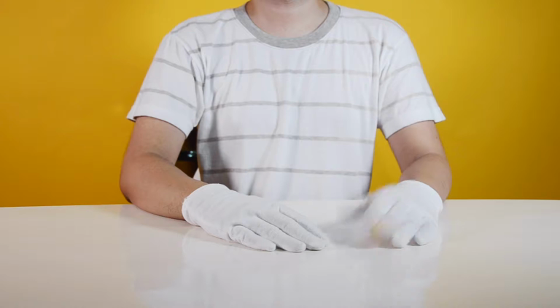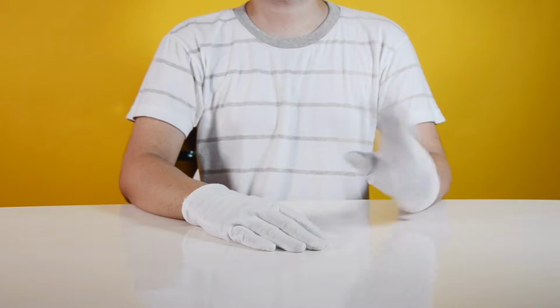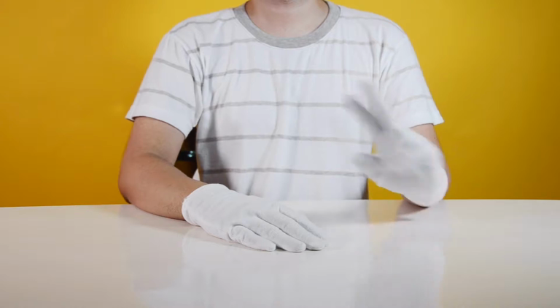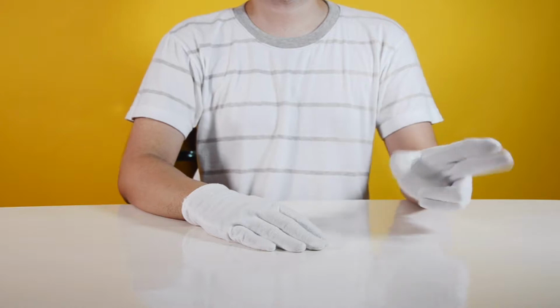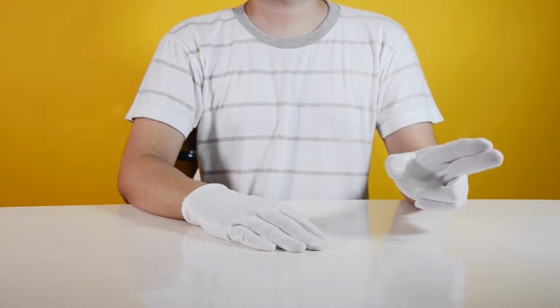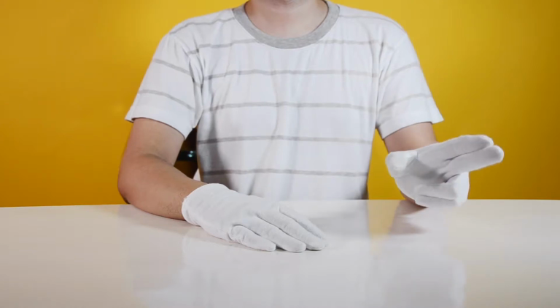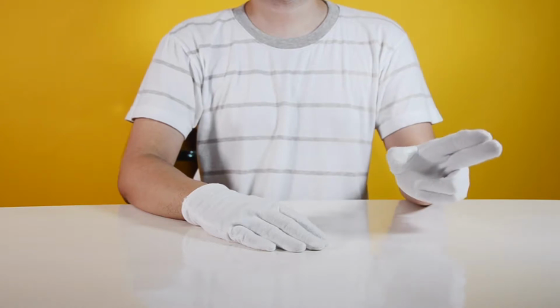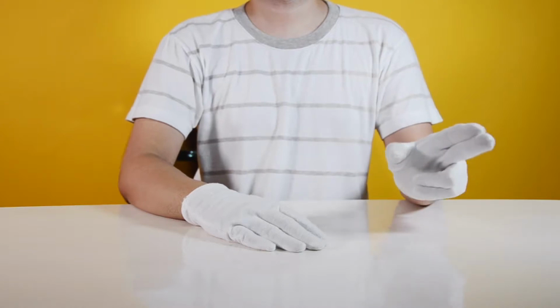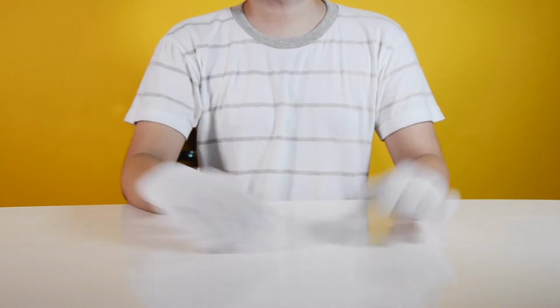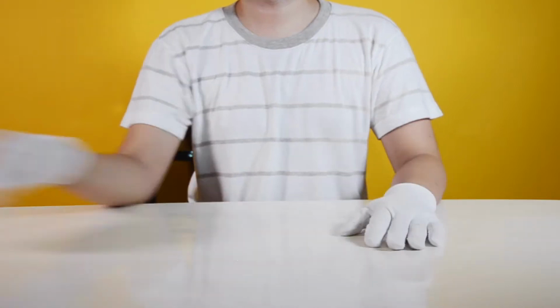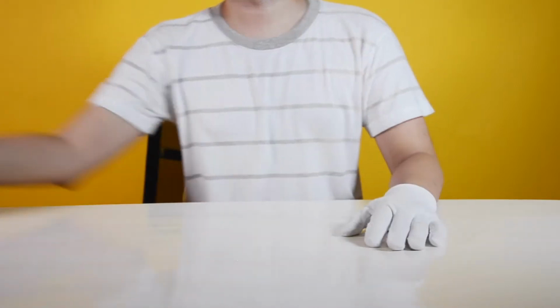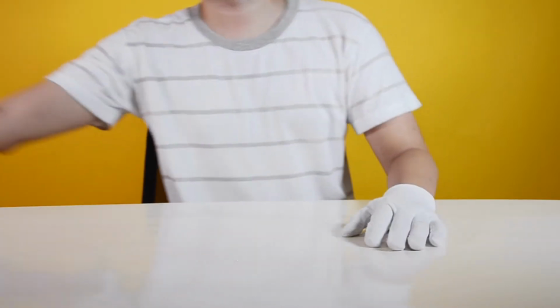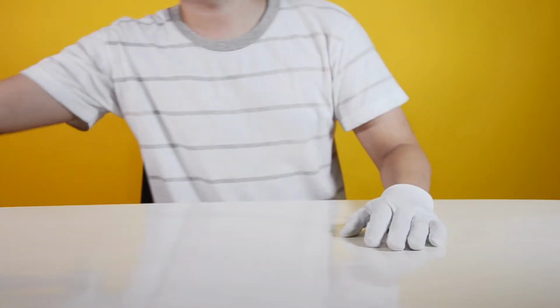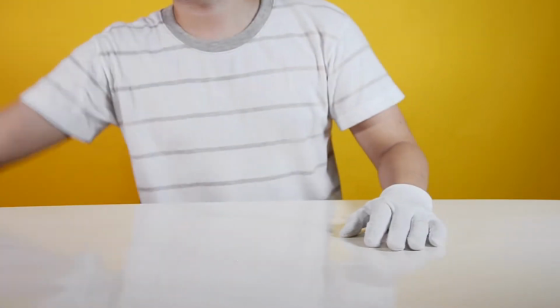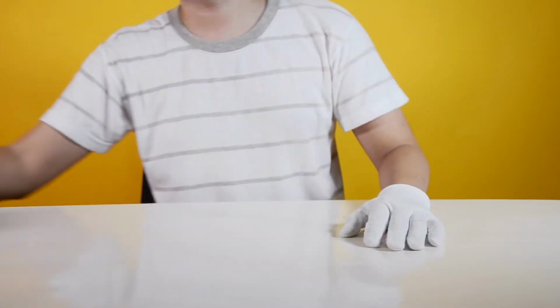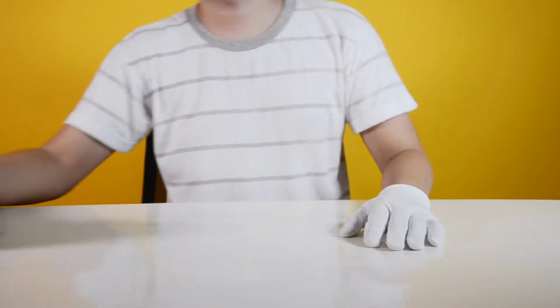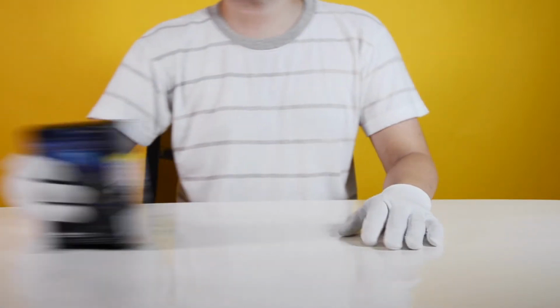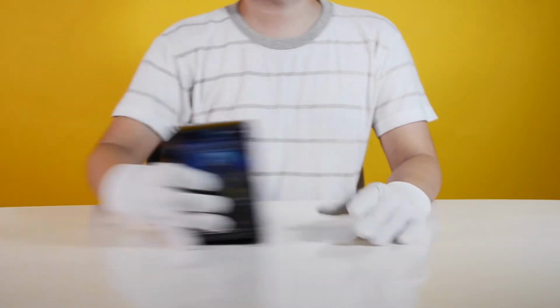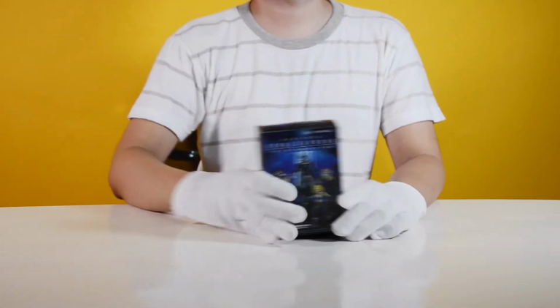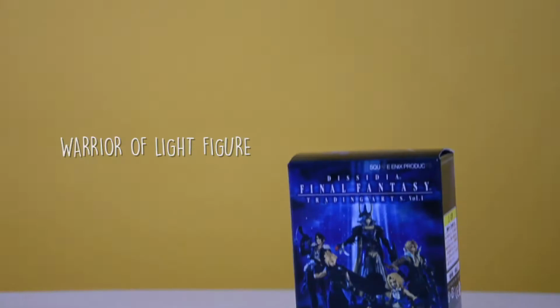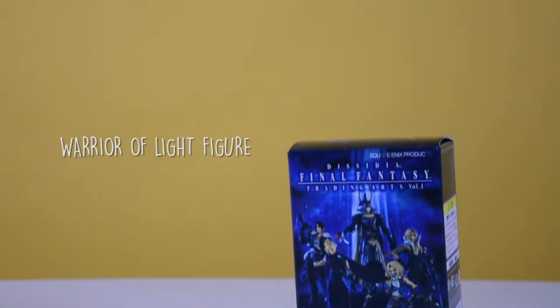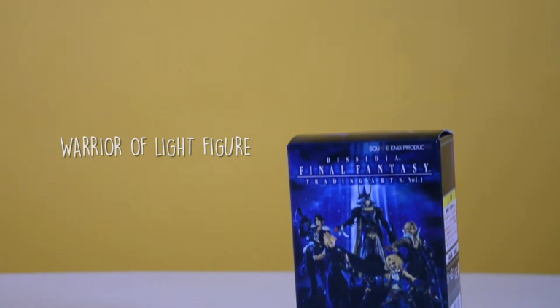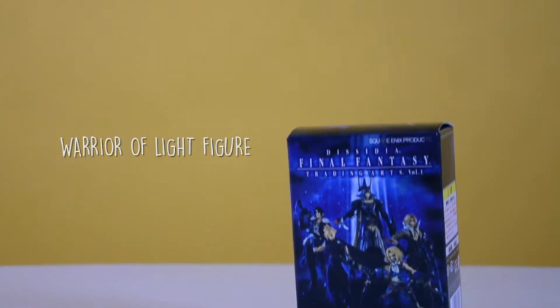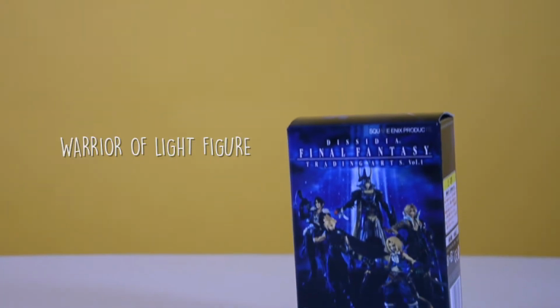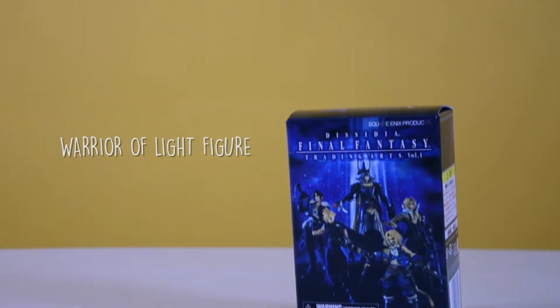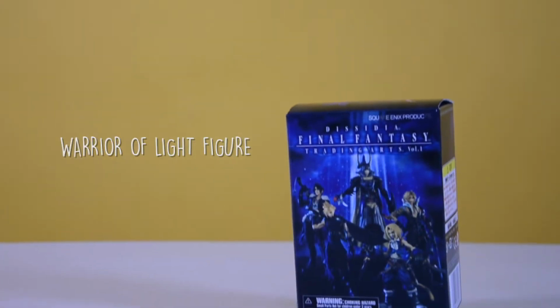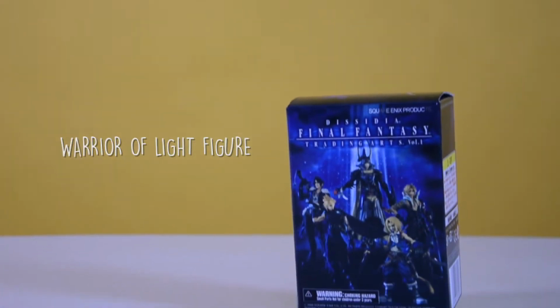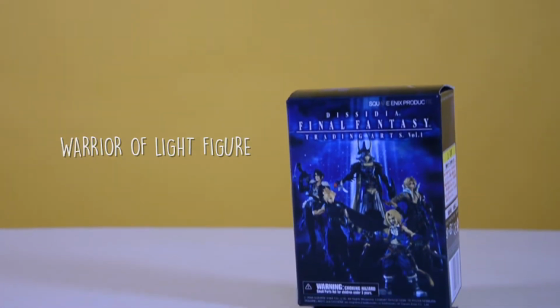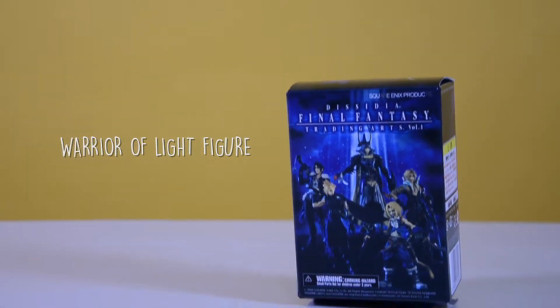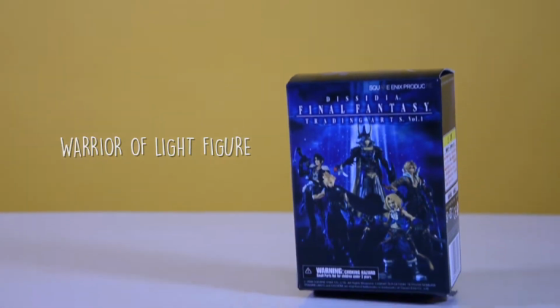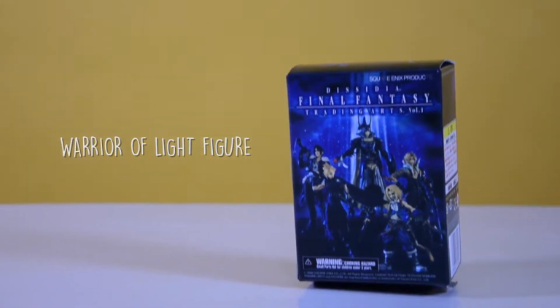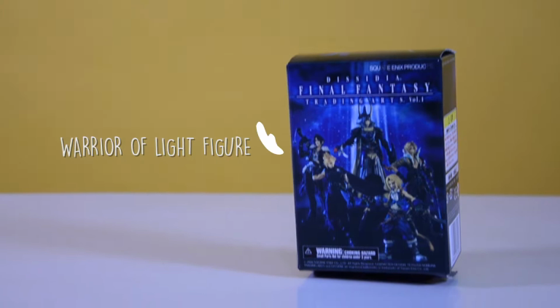Hi guys, and today we'll be unboxing a bootleg Trading Arts Warrior of Light figure.